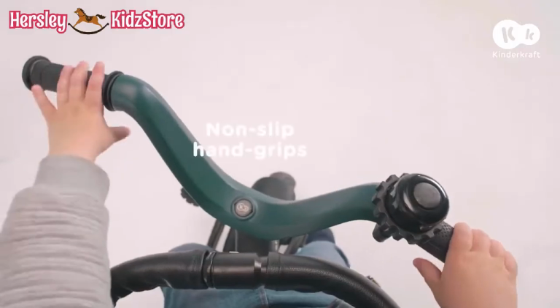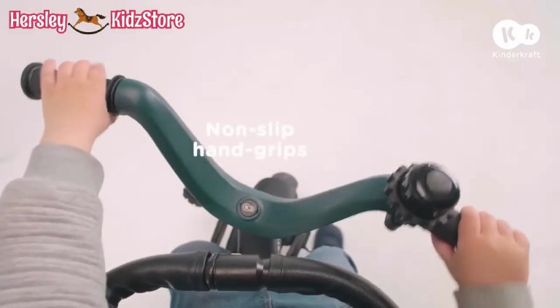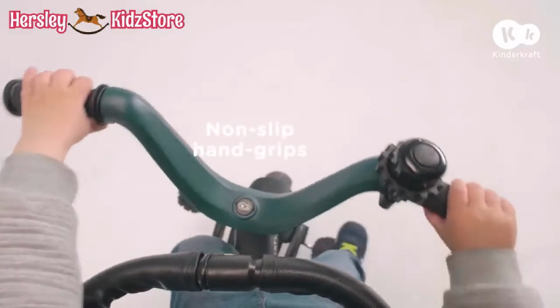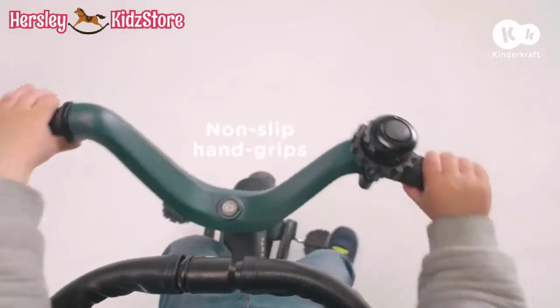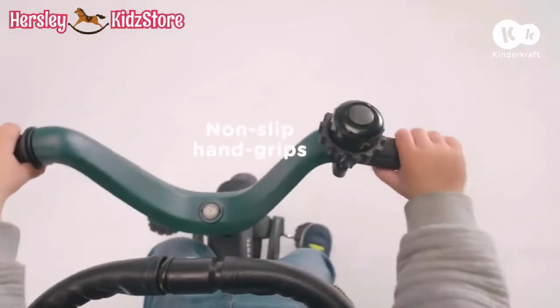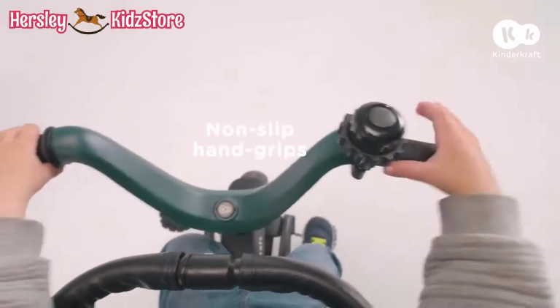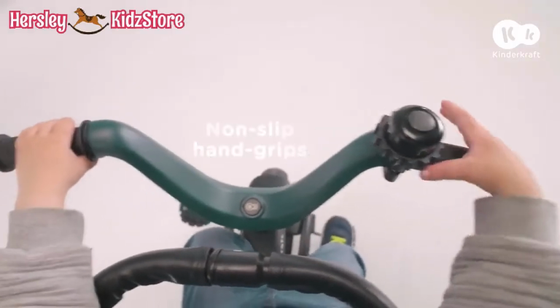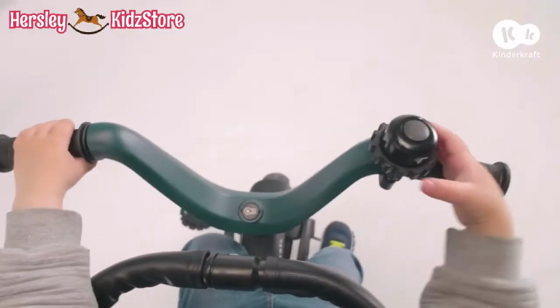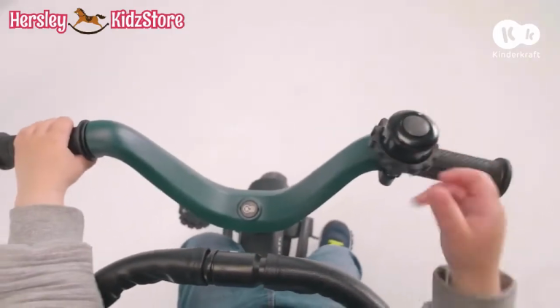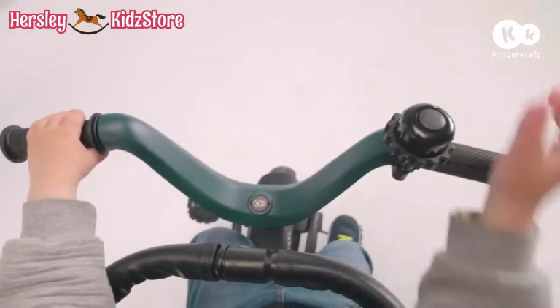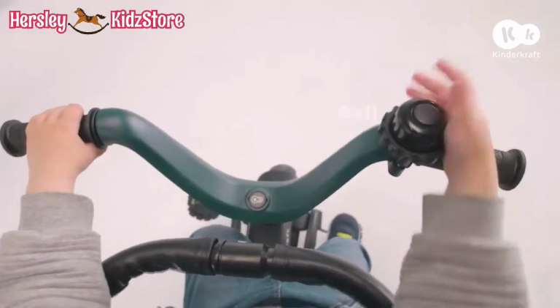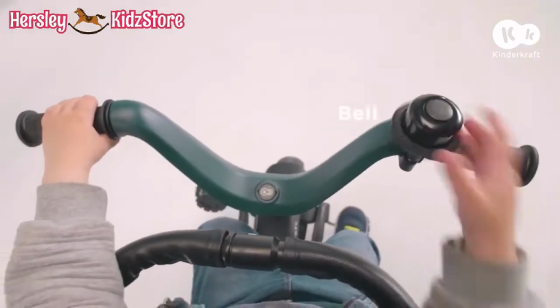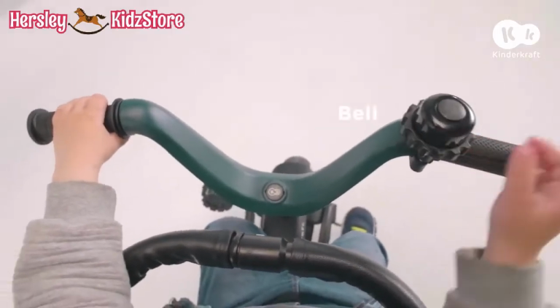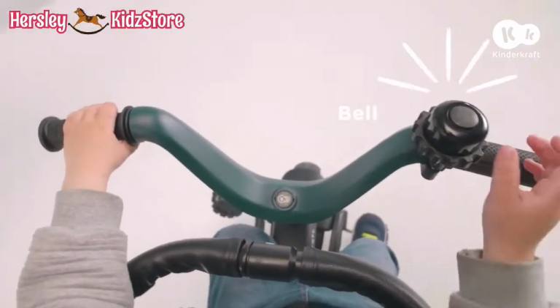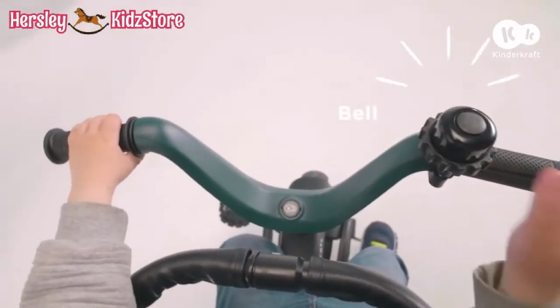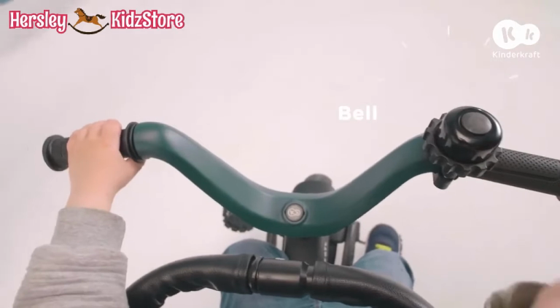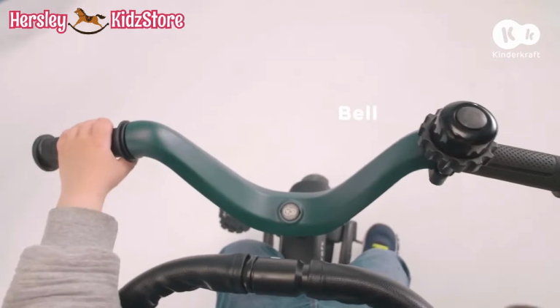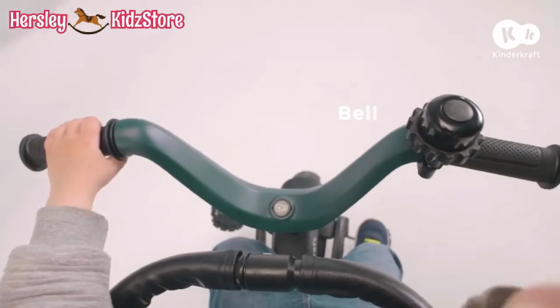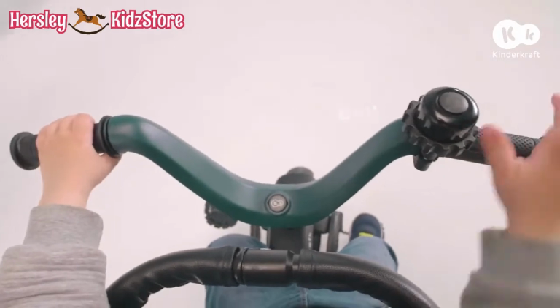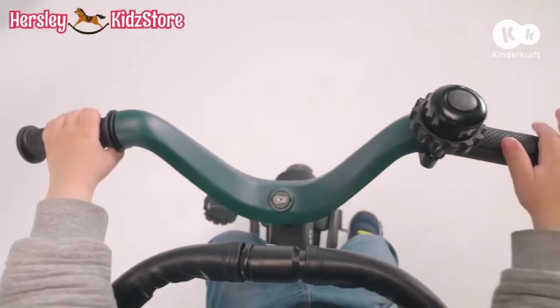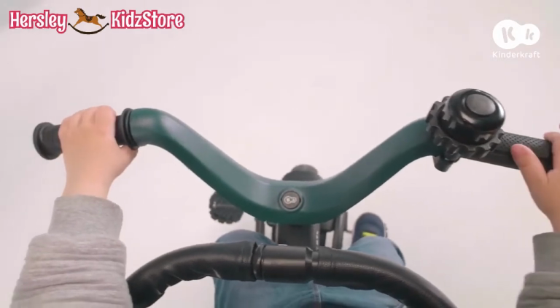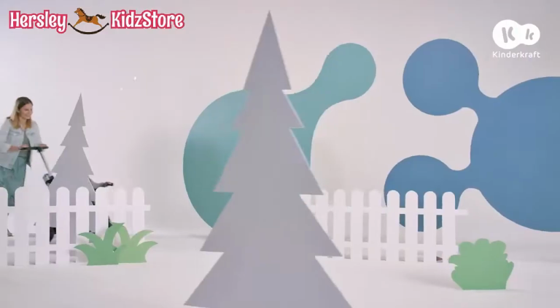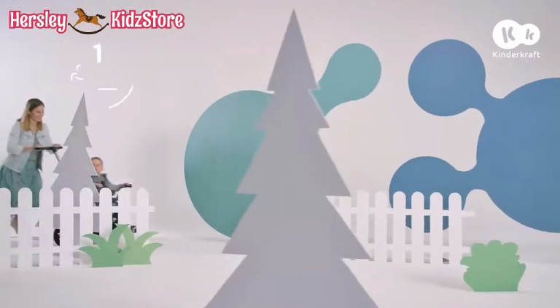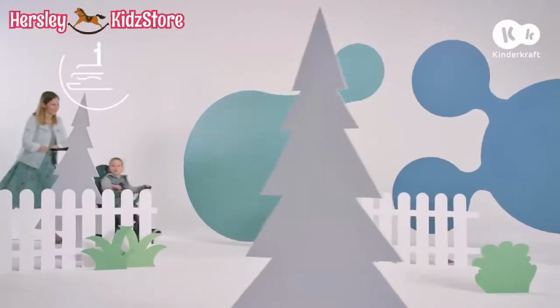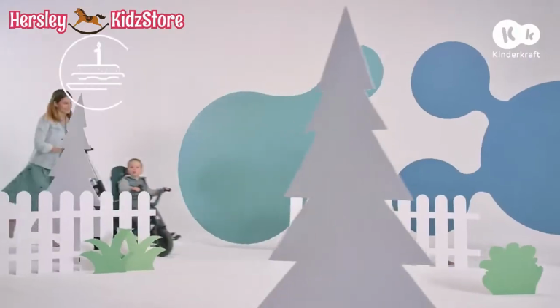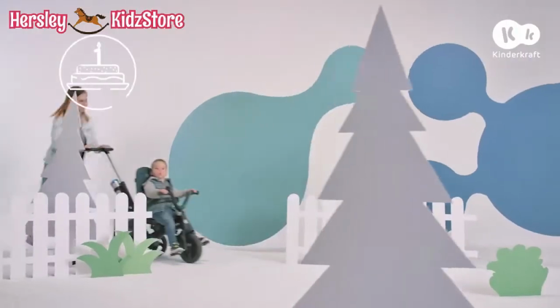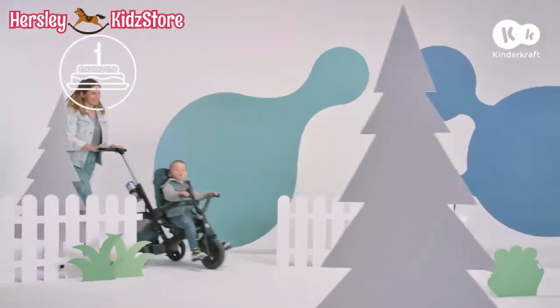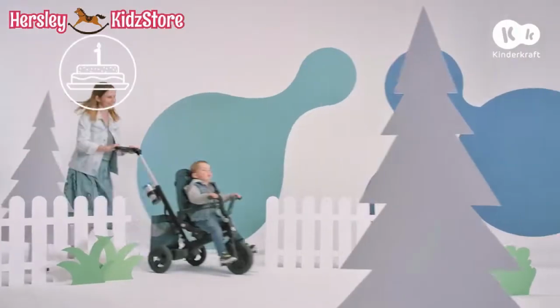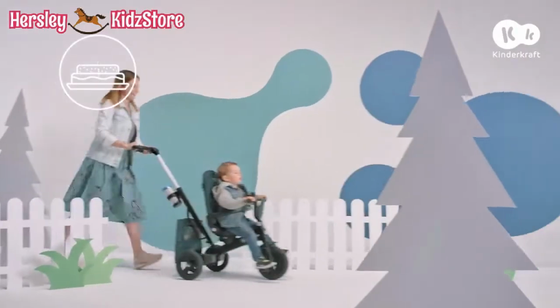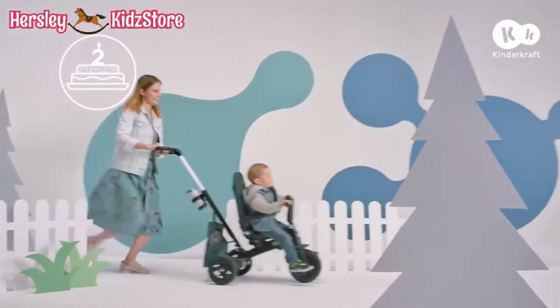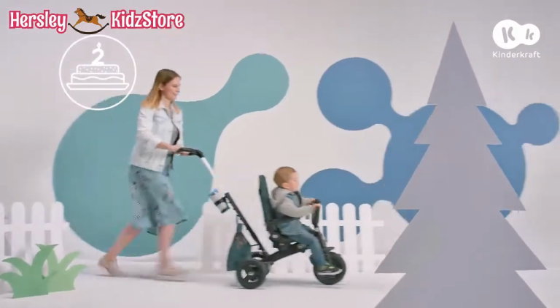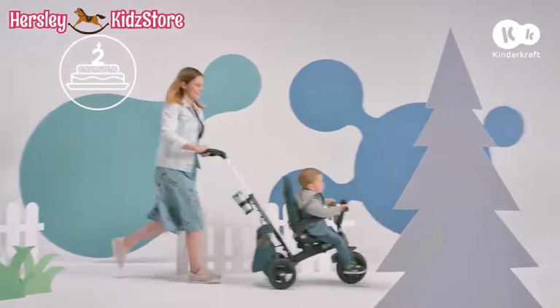Three, two, one, go! Hands on the handlebar. Let's give a signal and go!